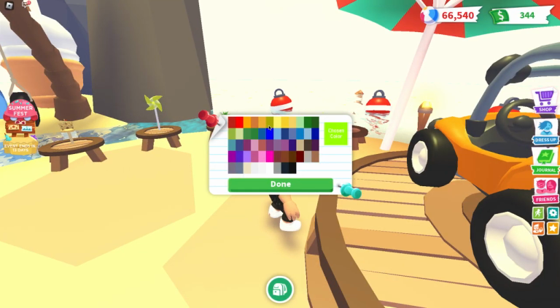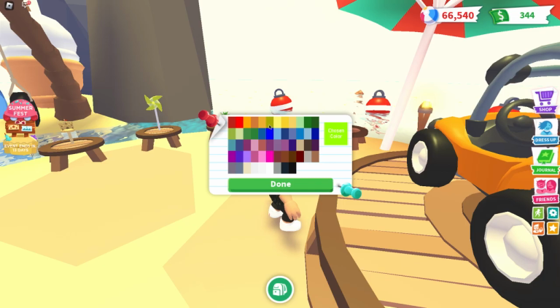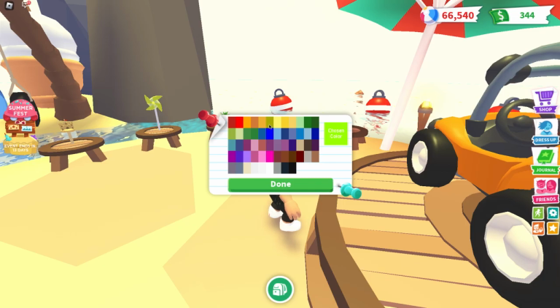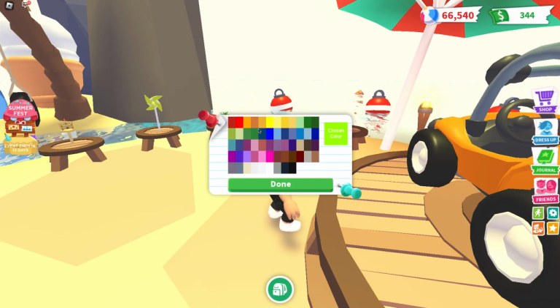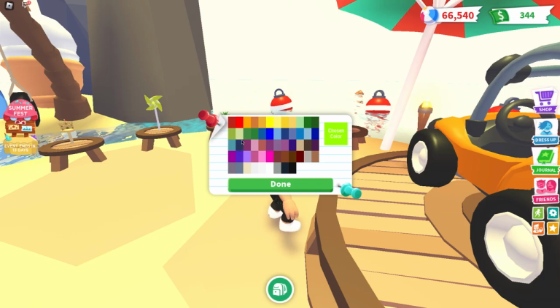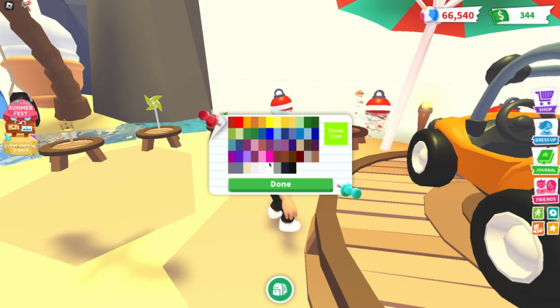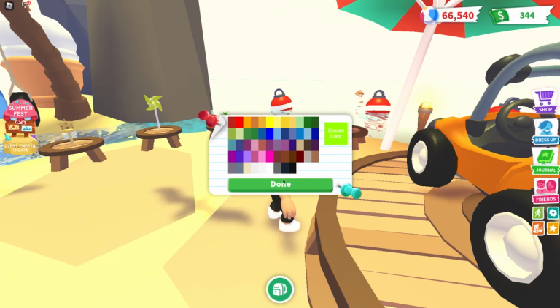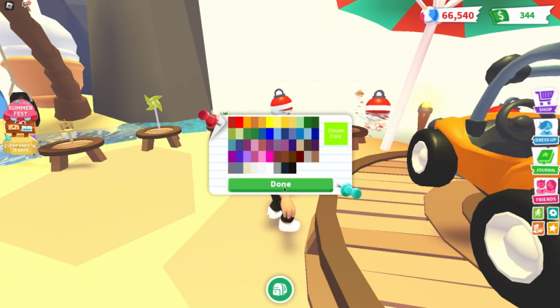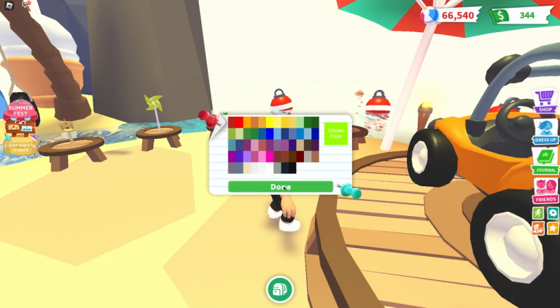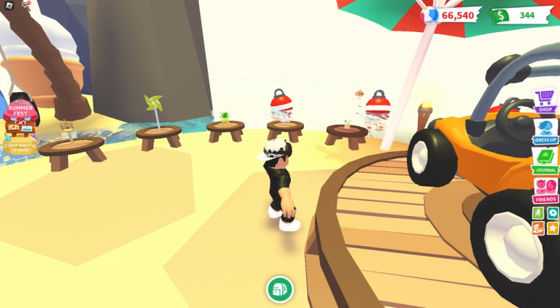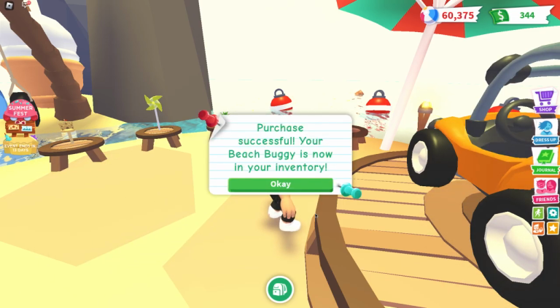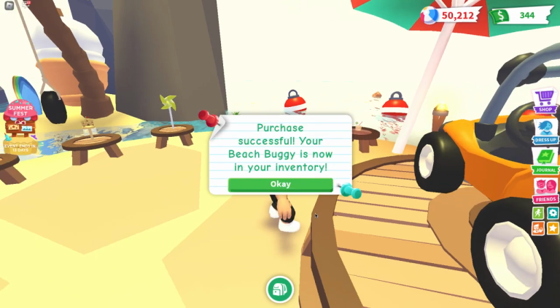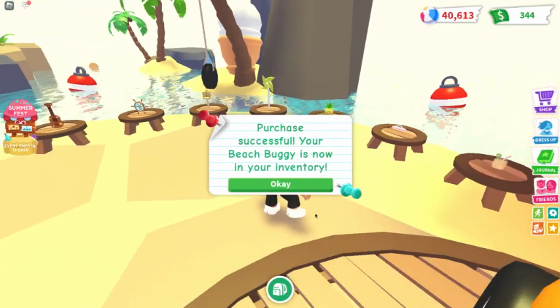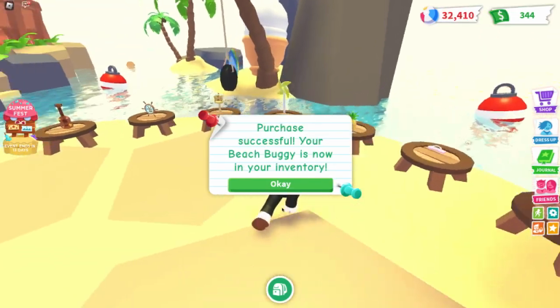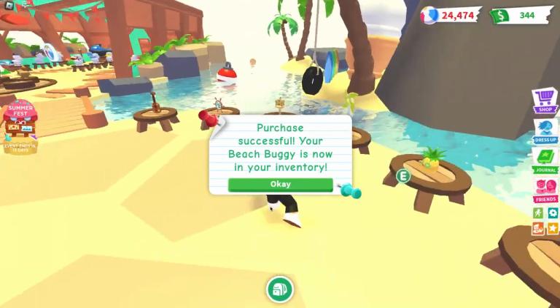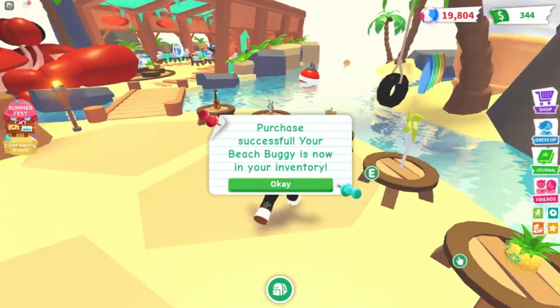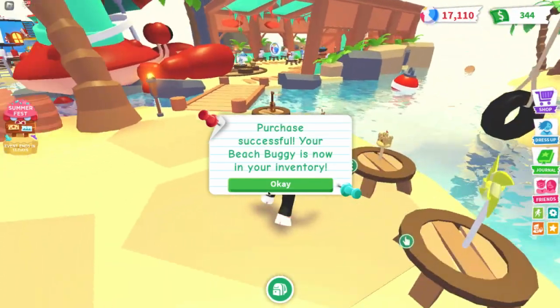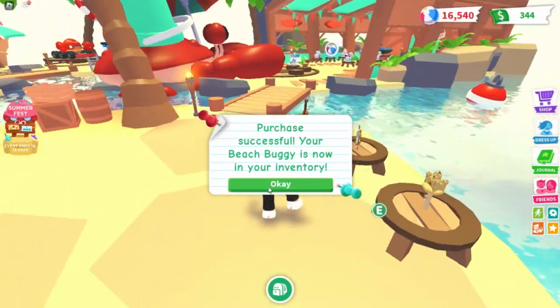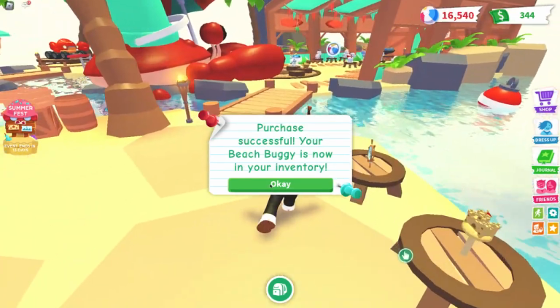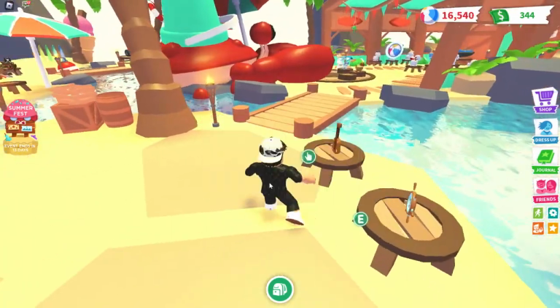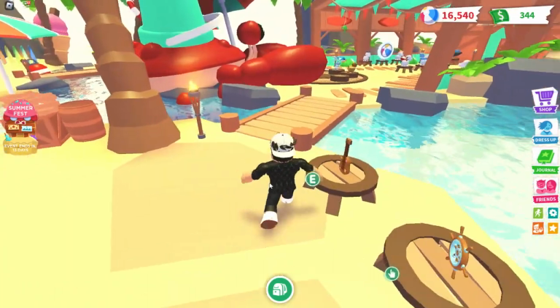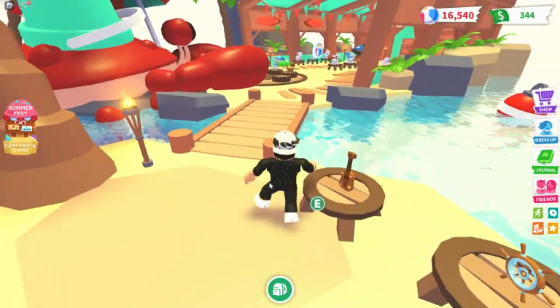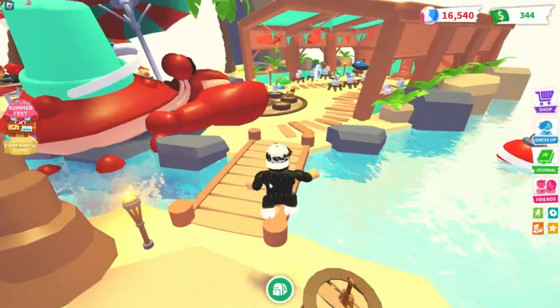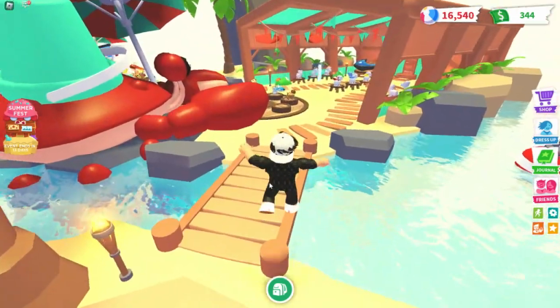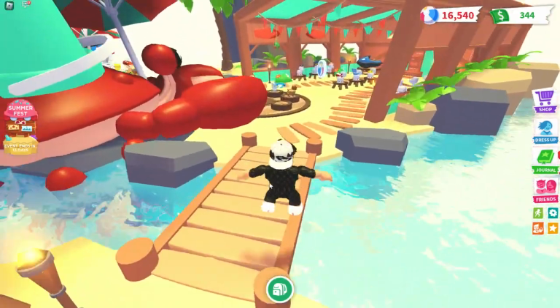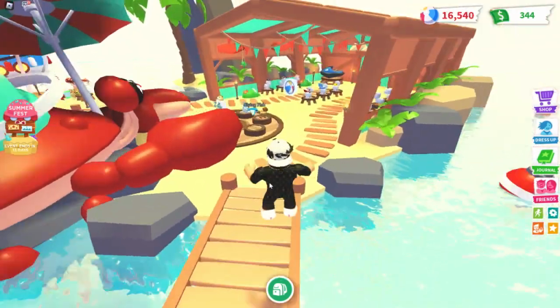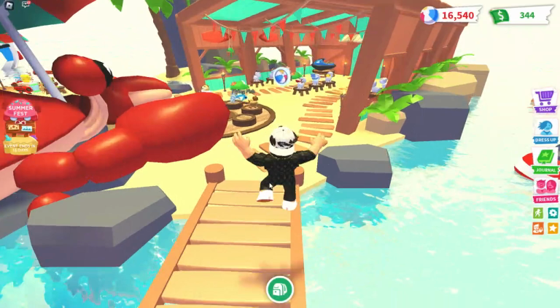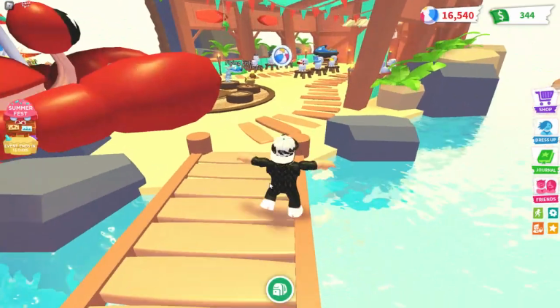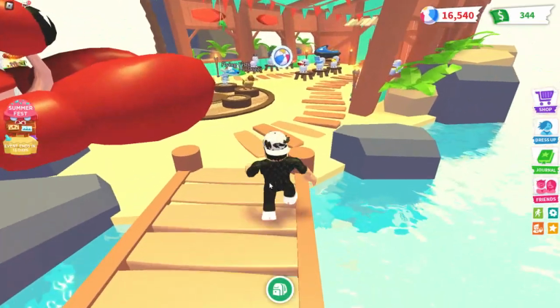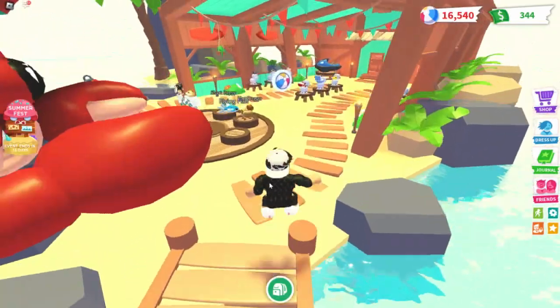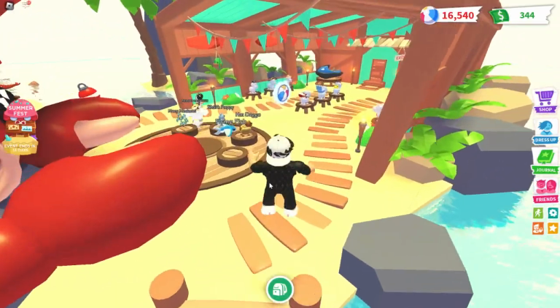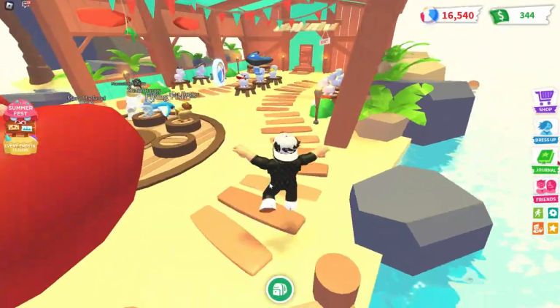Let's go ahead and buy this beach buggy for 50,000. Which color would we want? Let's keep it green — green is good. Now let's go outside and see how it looks.